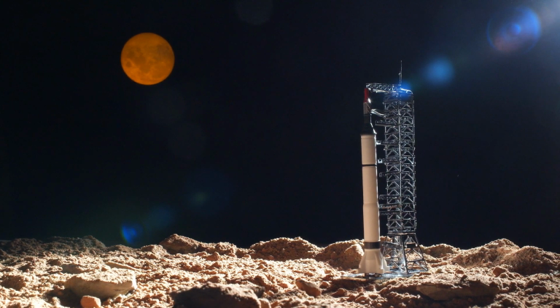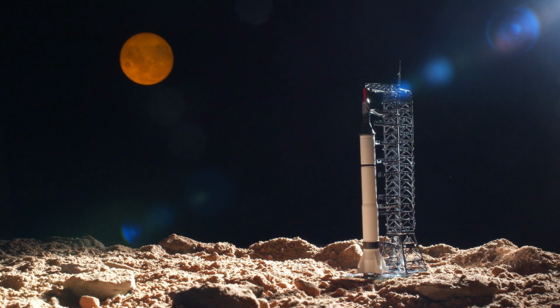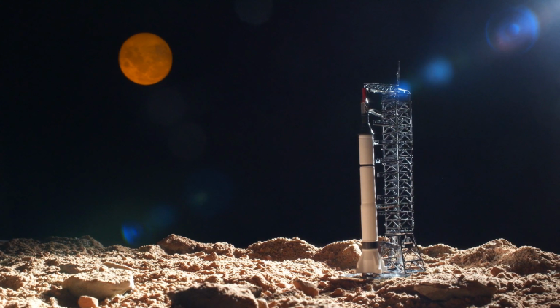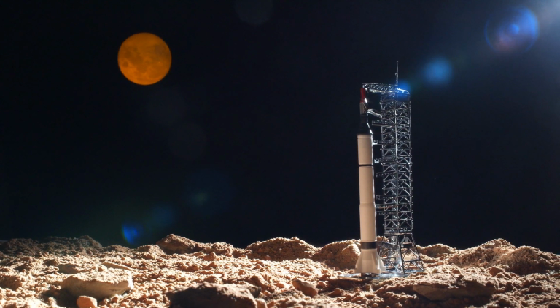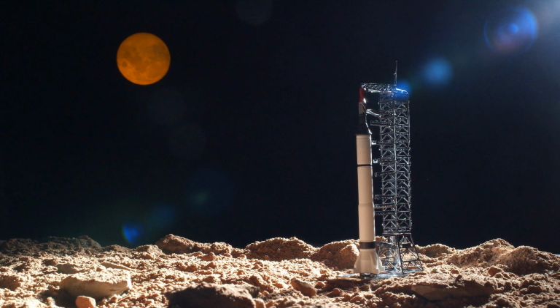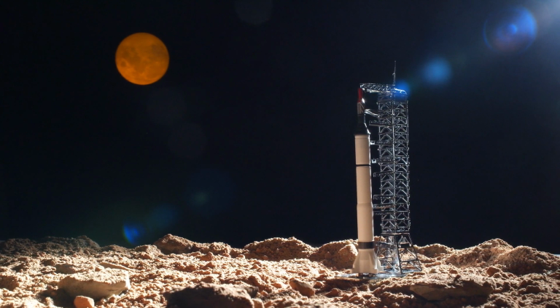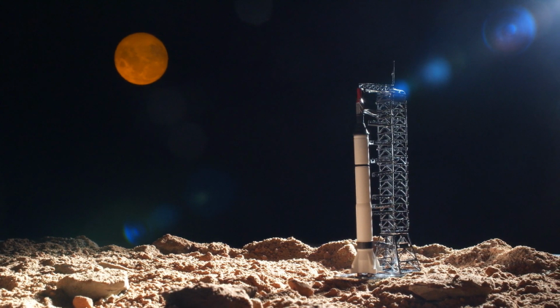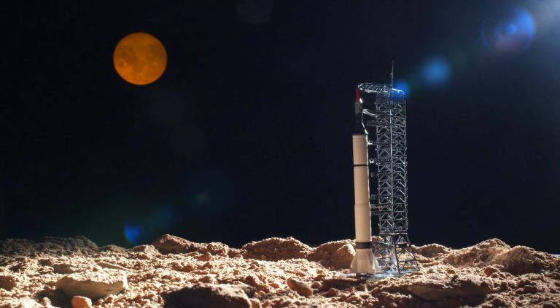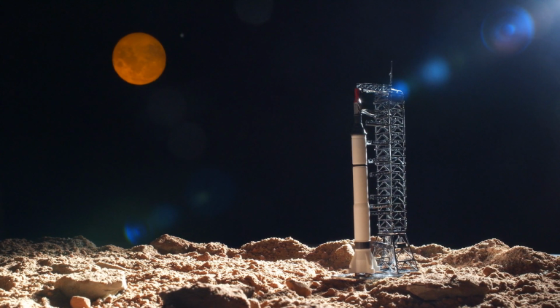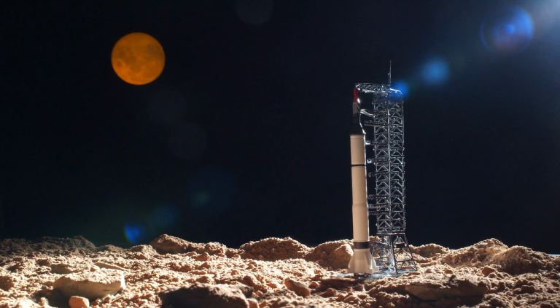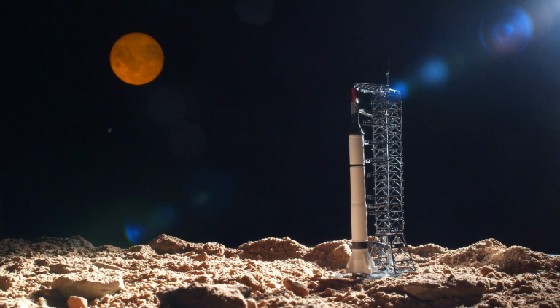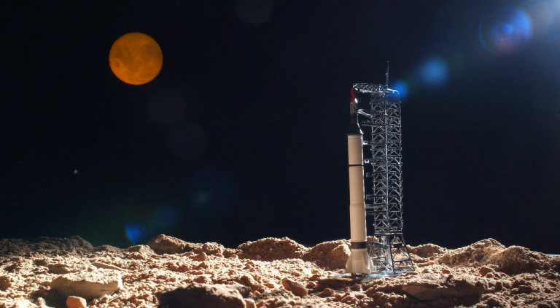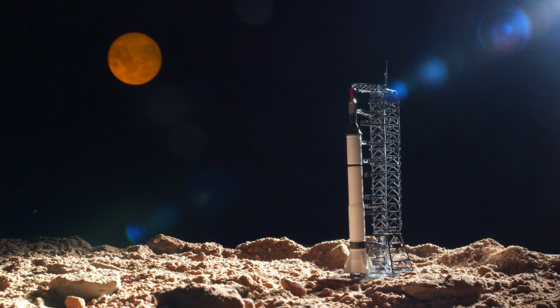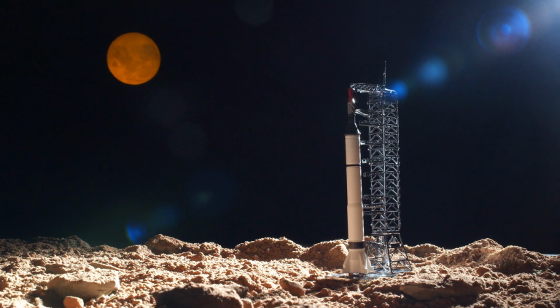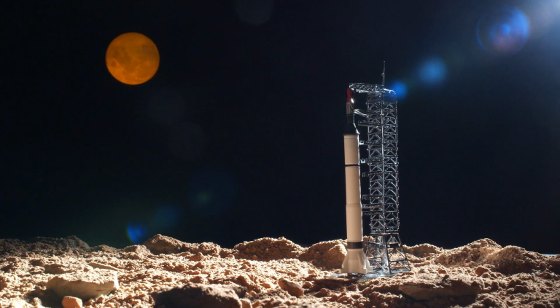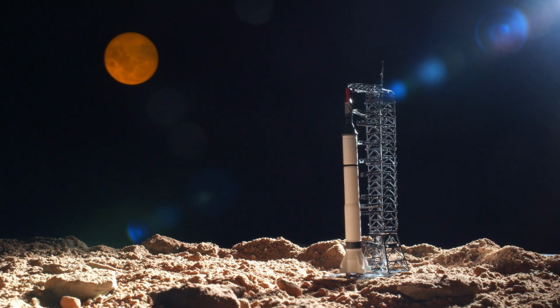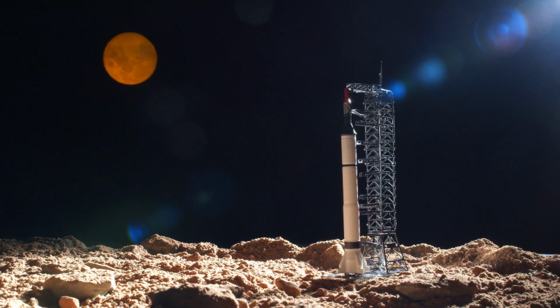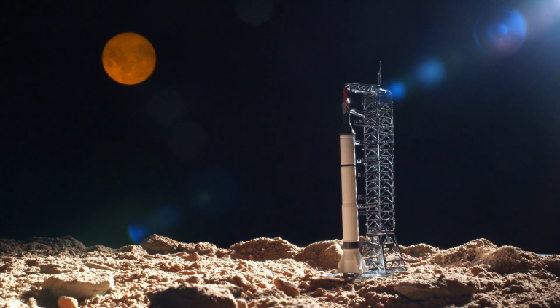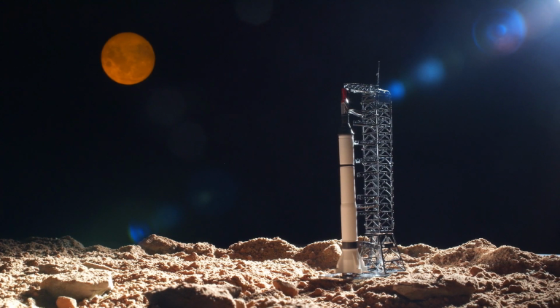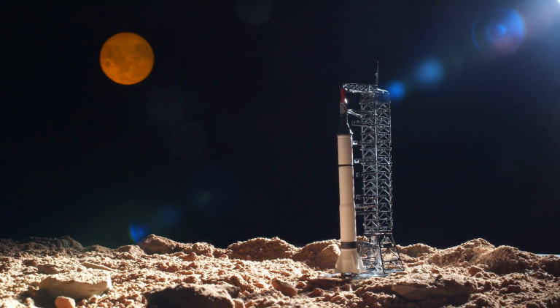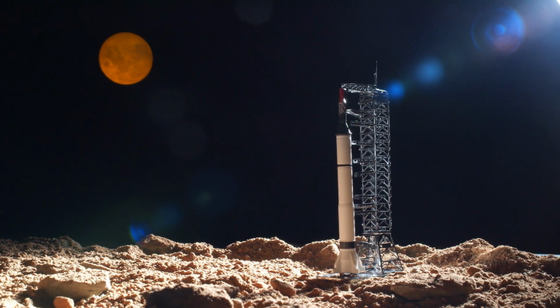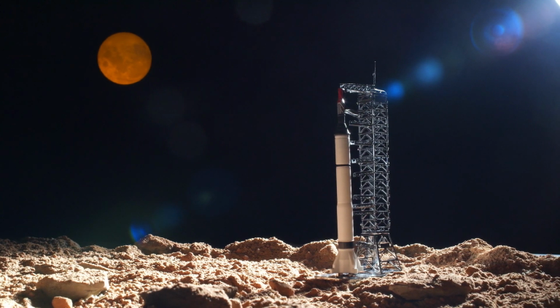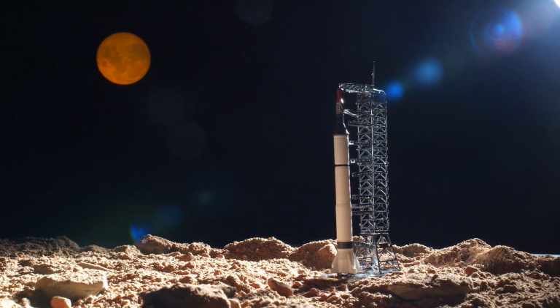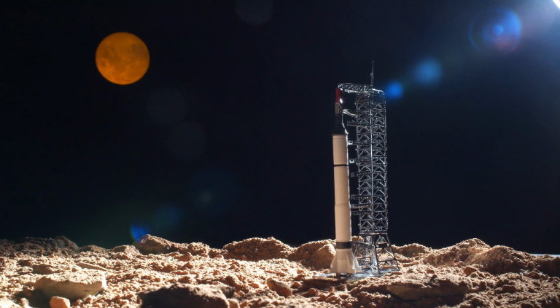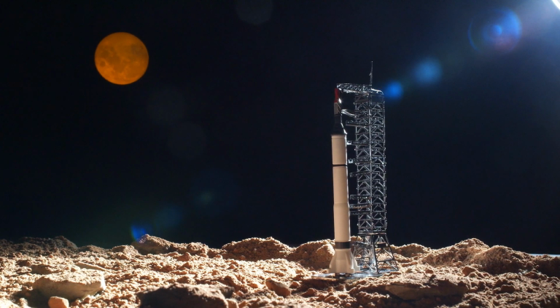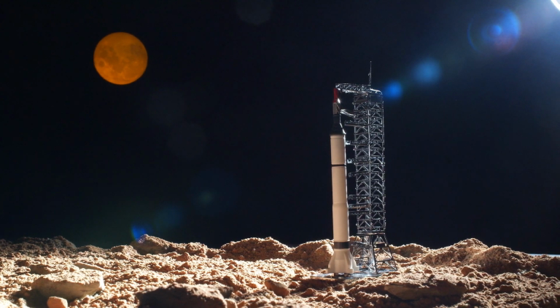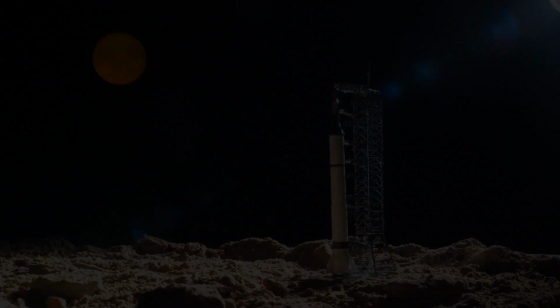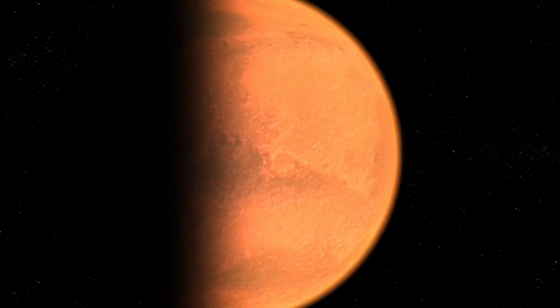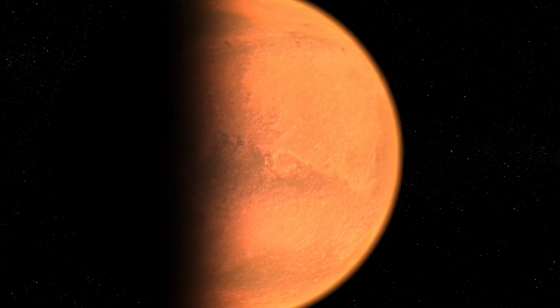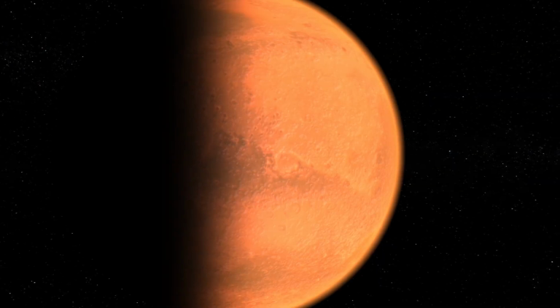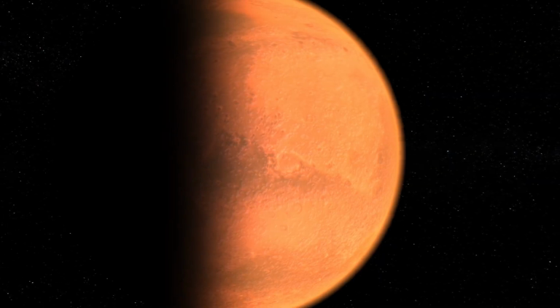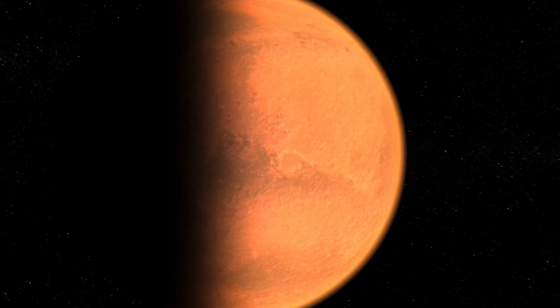Artemis aims to build on the legacy of Apollo, while paving the way for future missions to Mars and beyond.